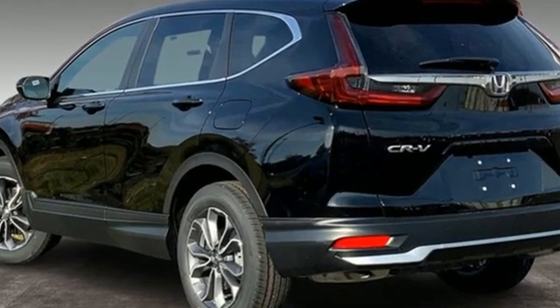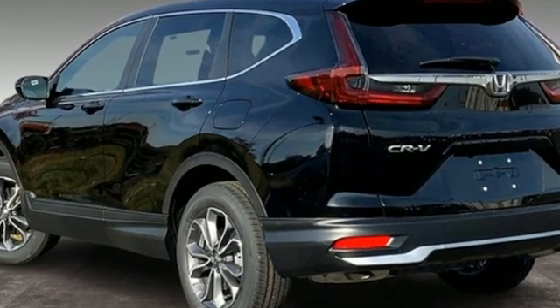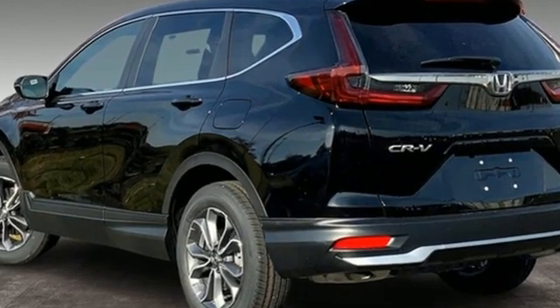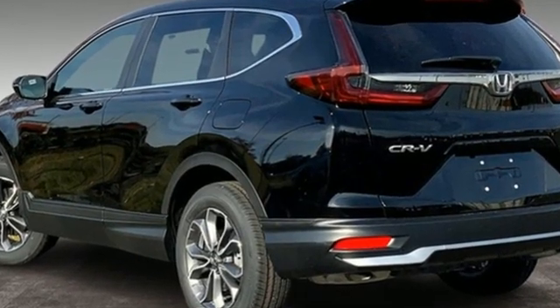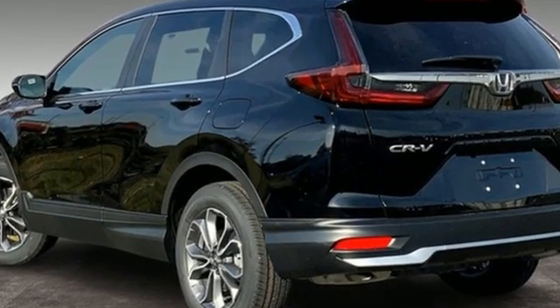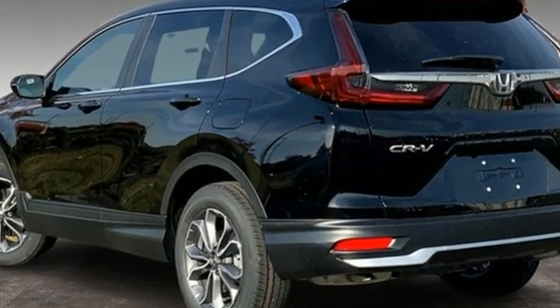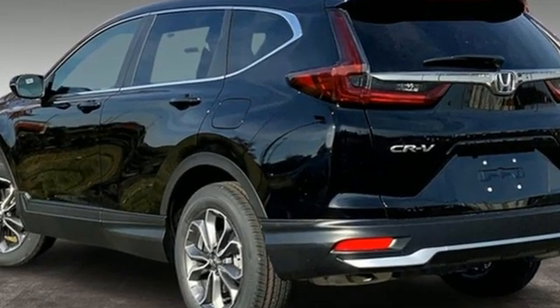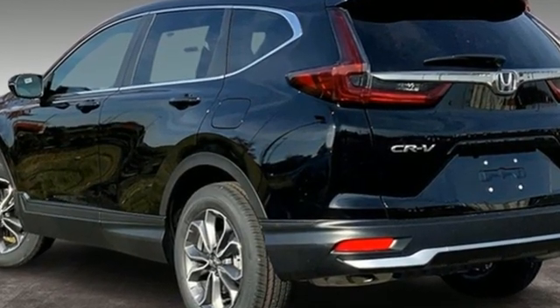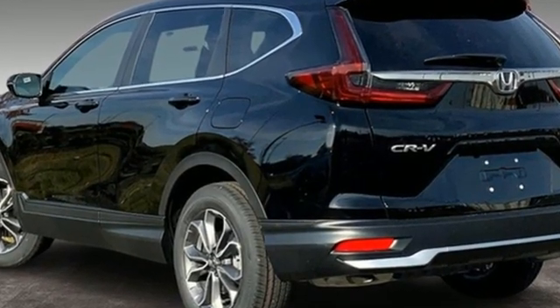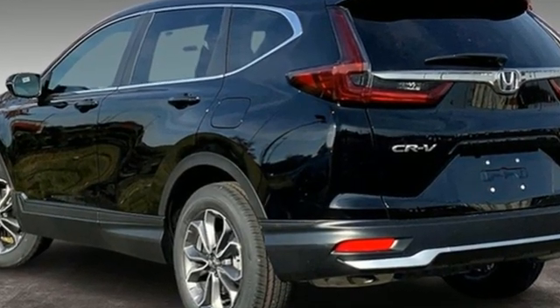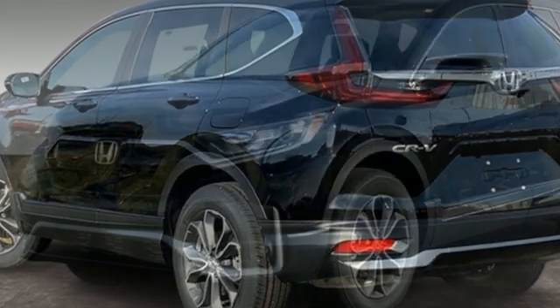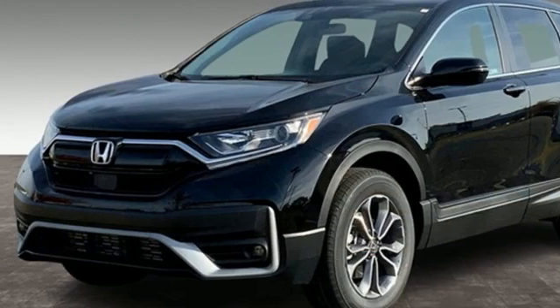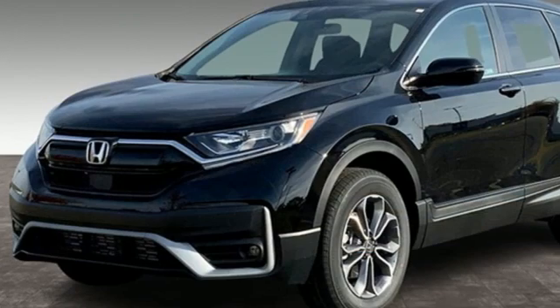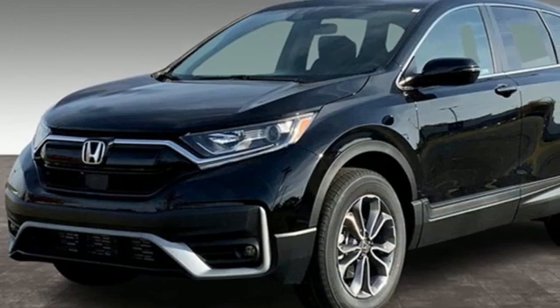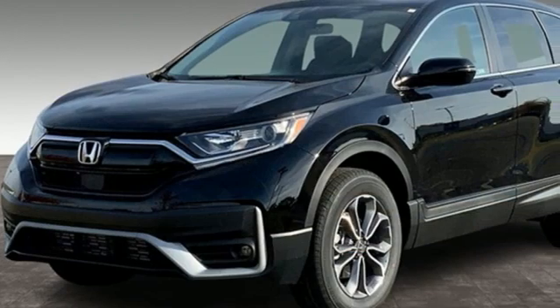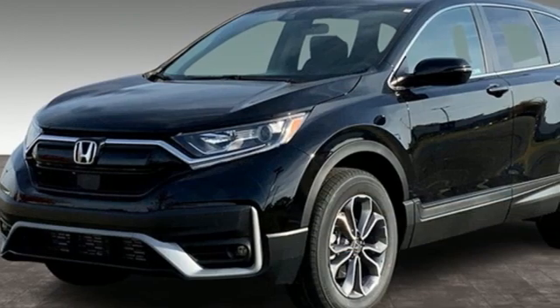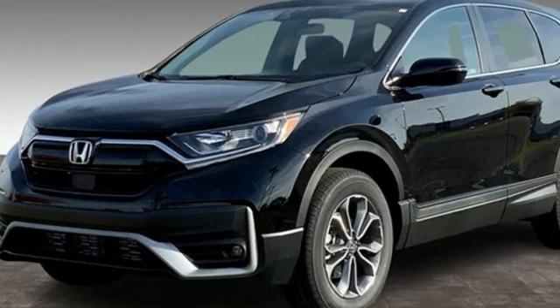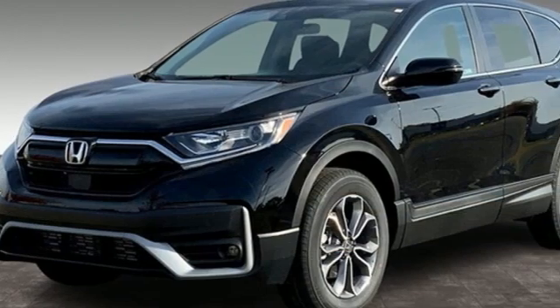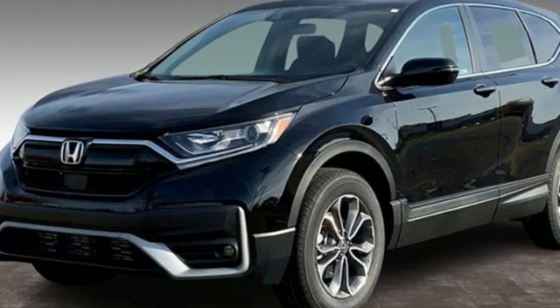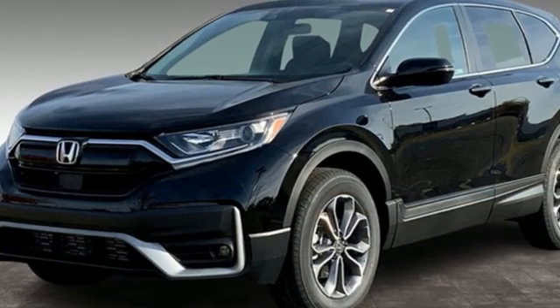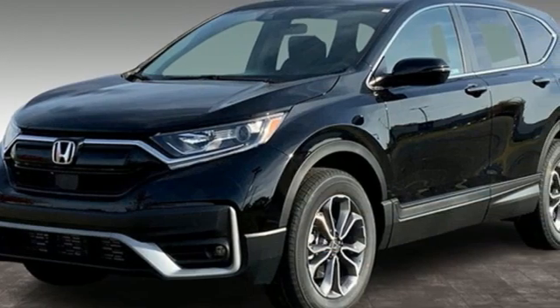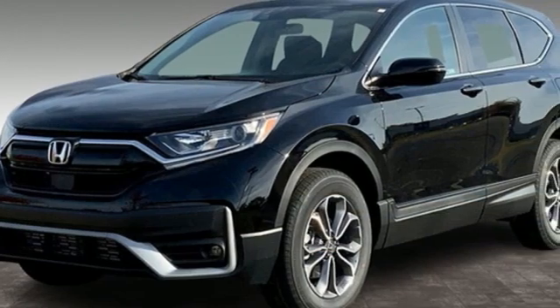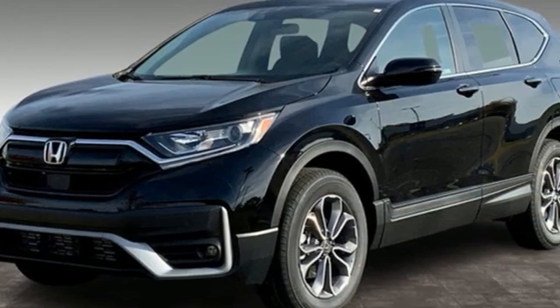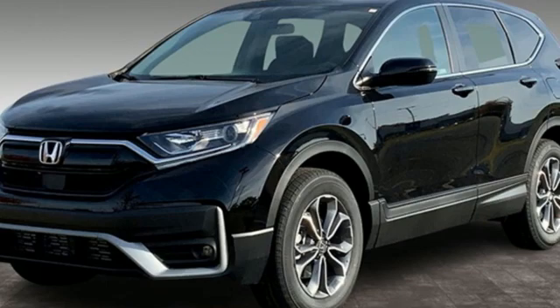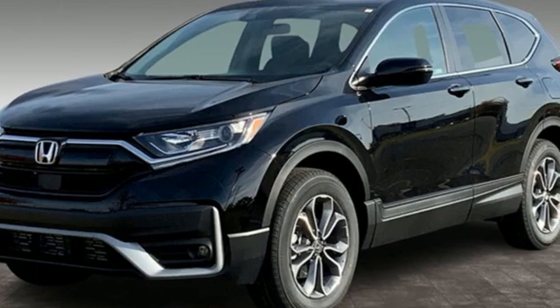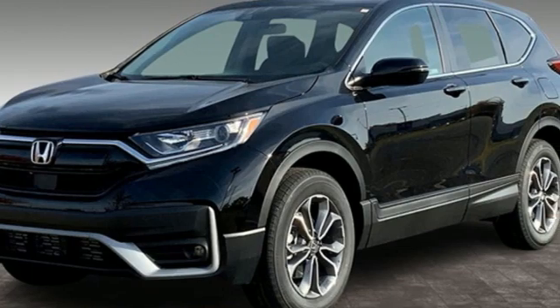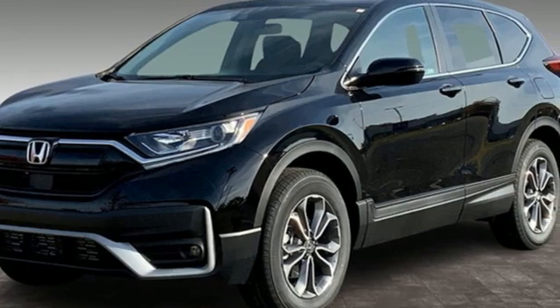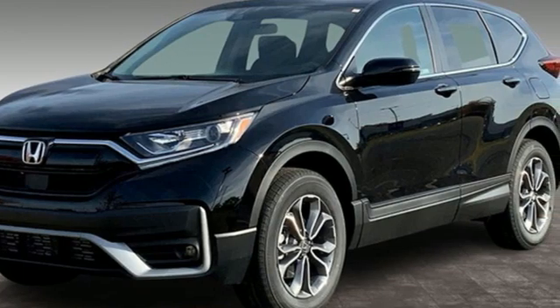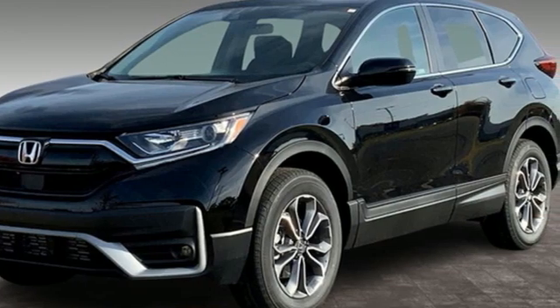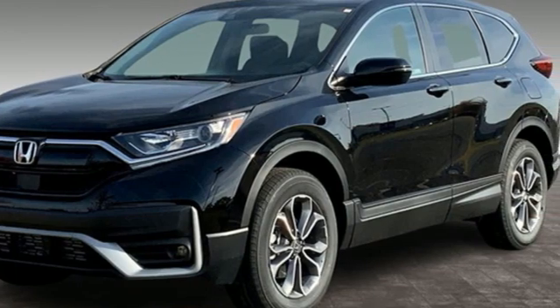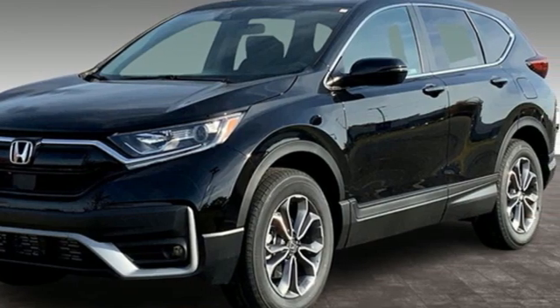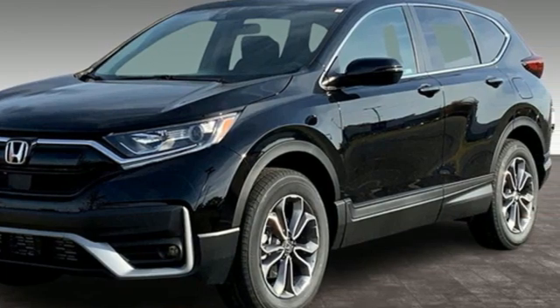It's a Honda, so longevity comes standard. Driving is believing — test drive it today.